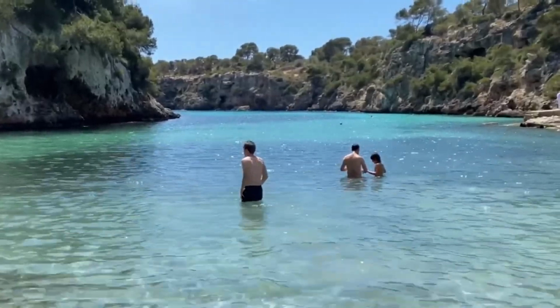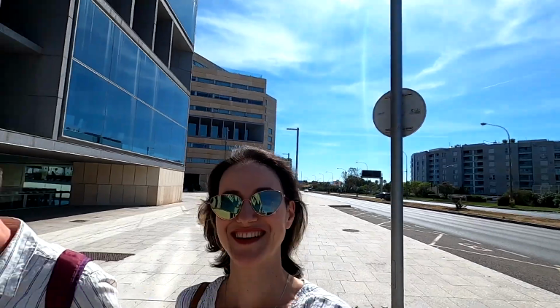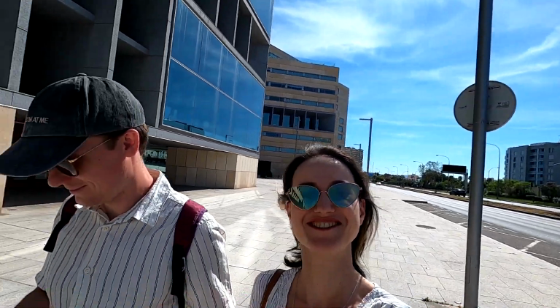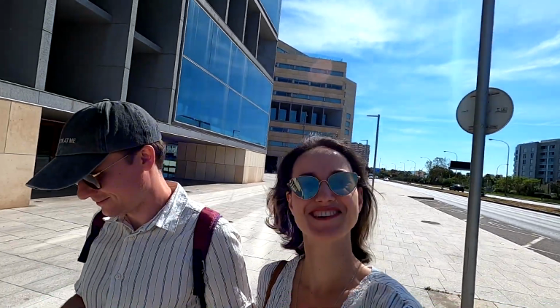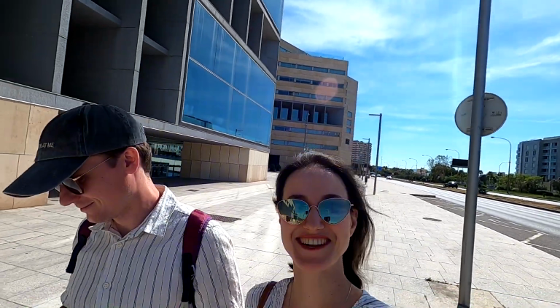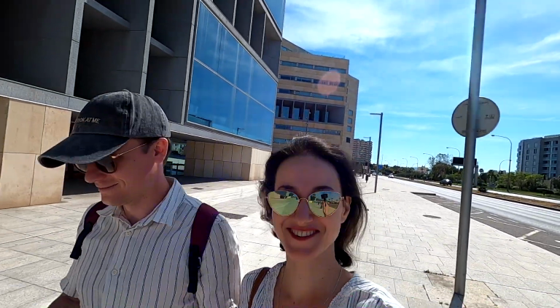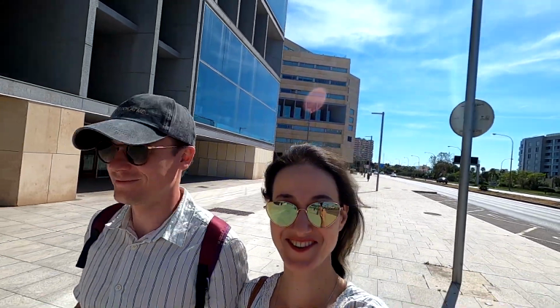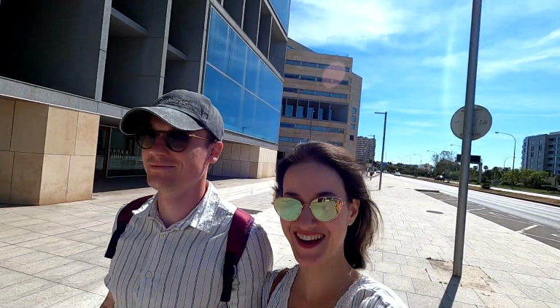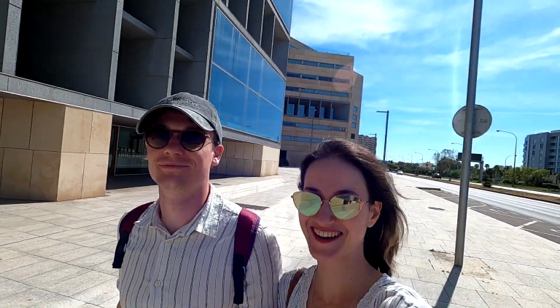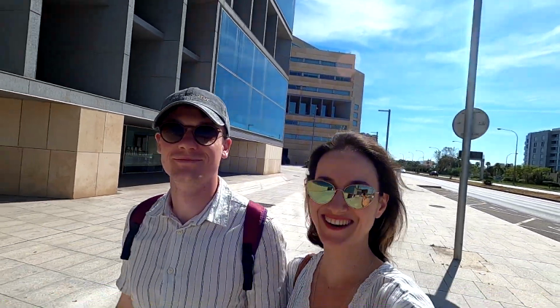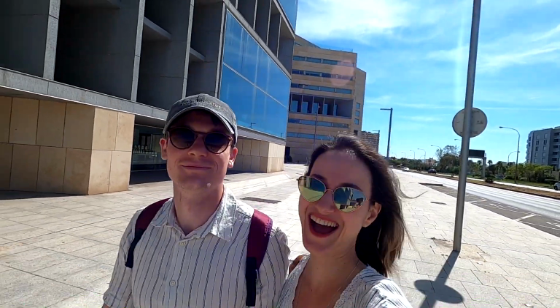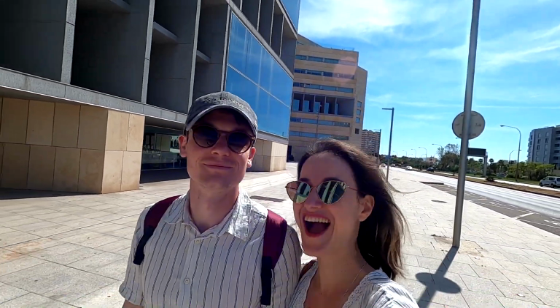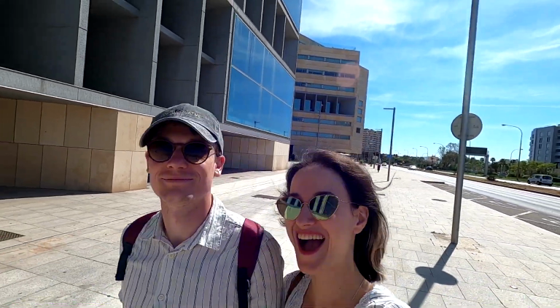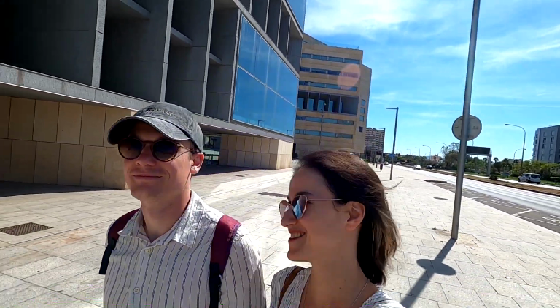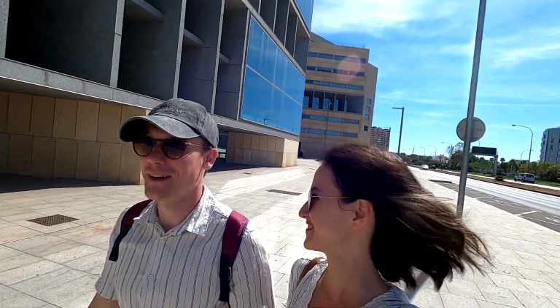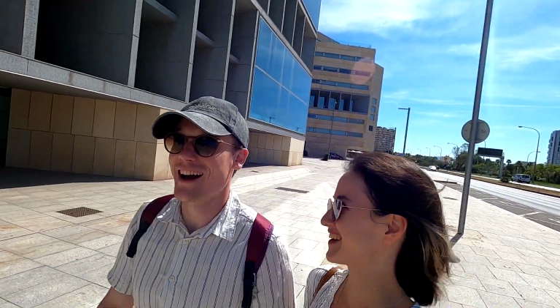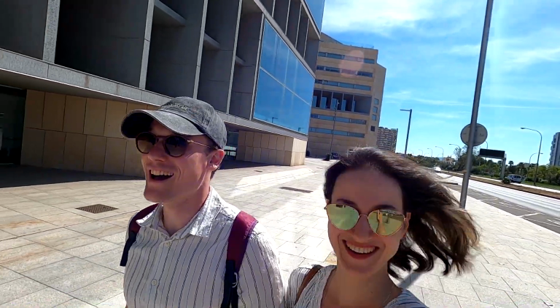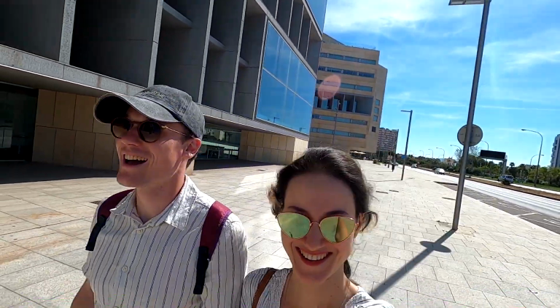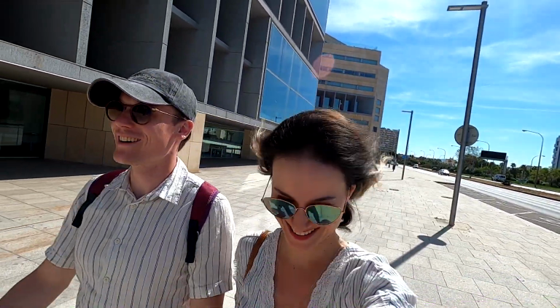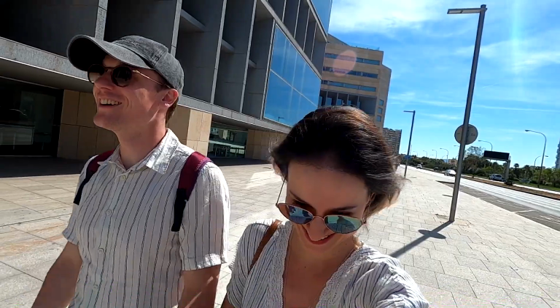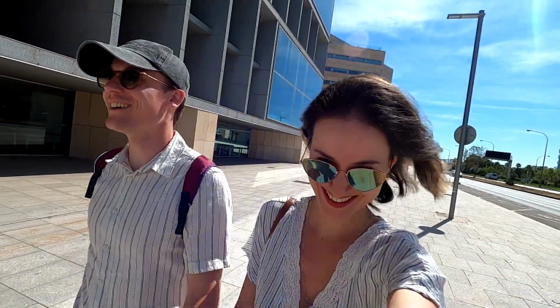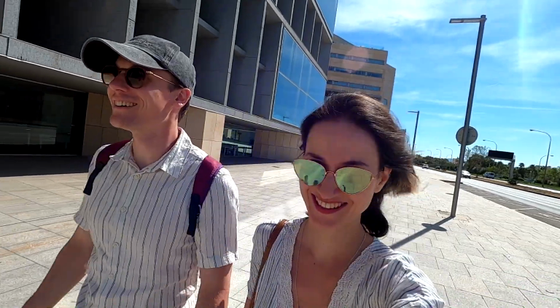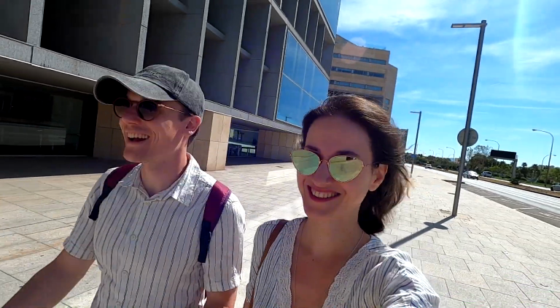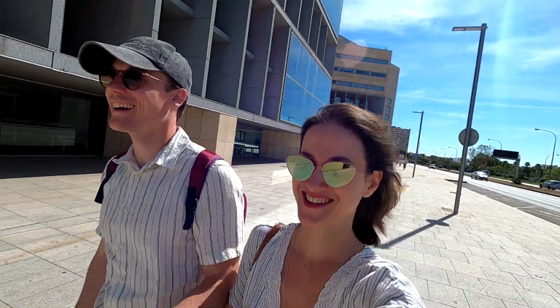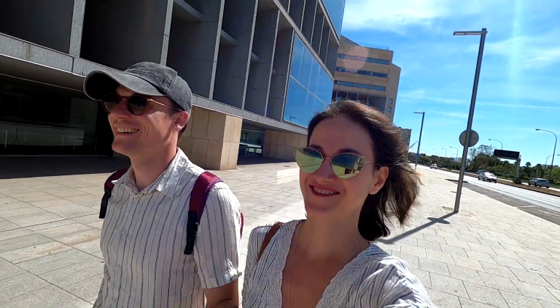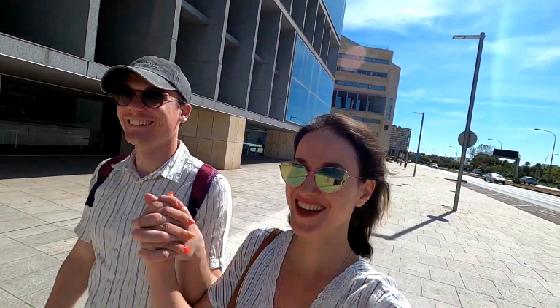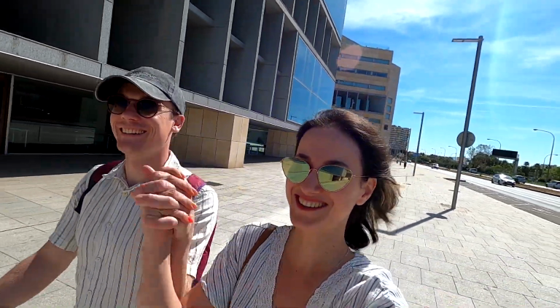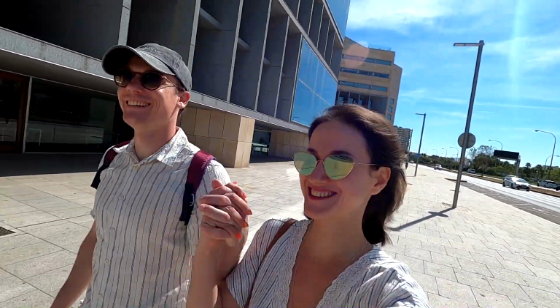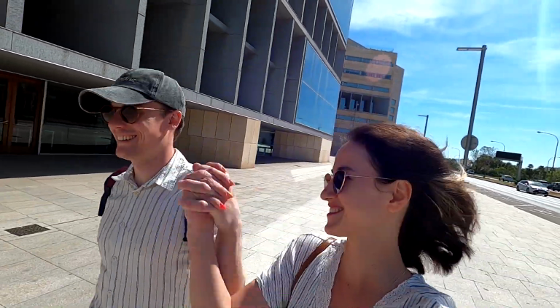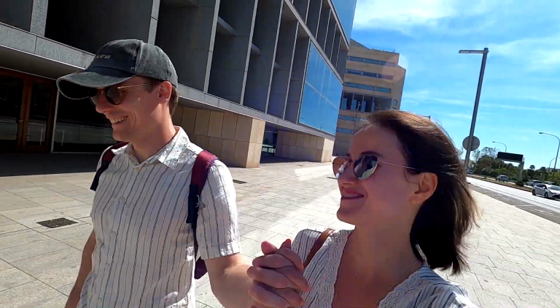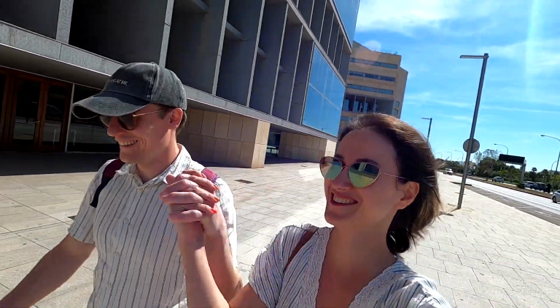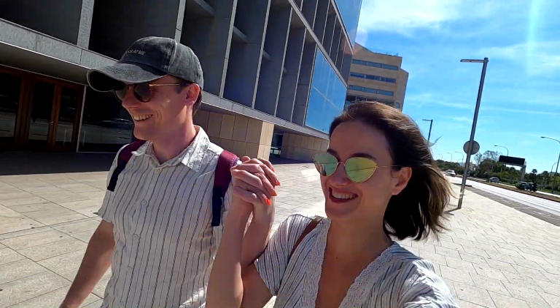Good morning from Mallorca! Fantasy in motion!